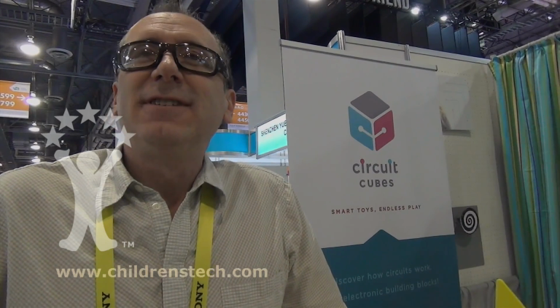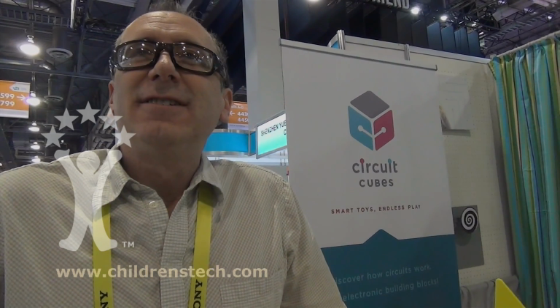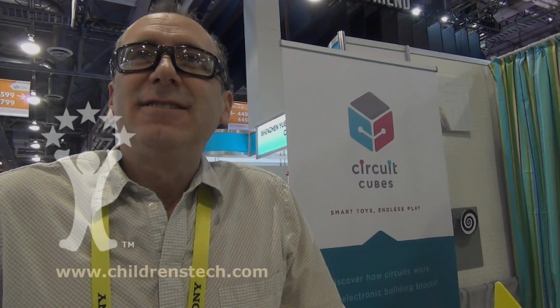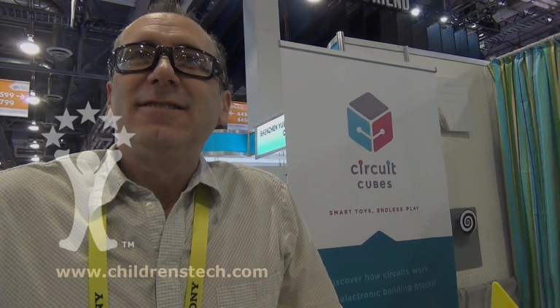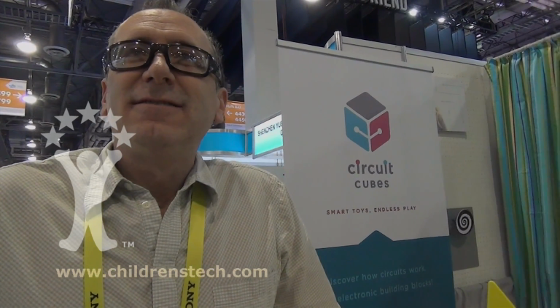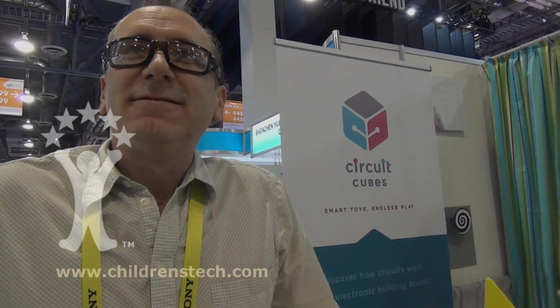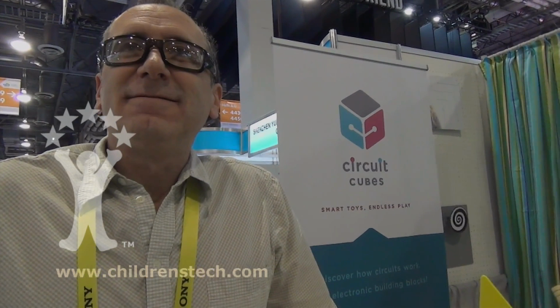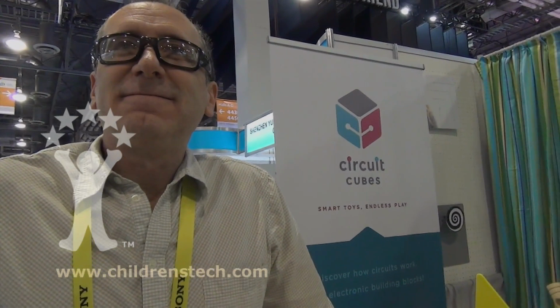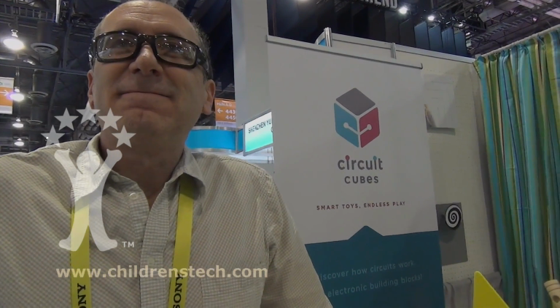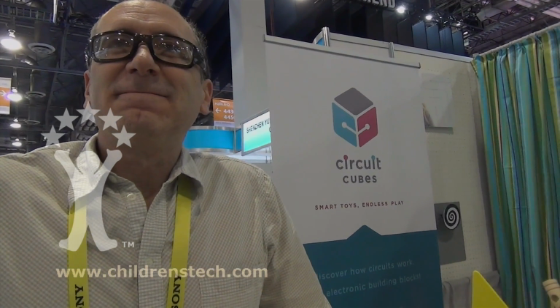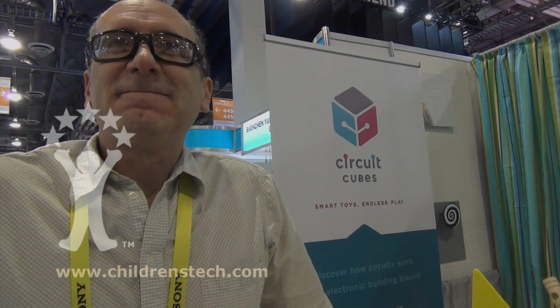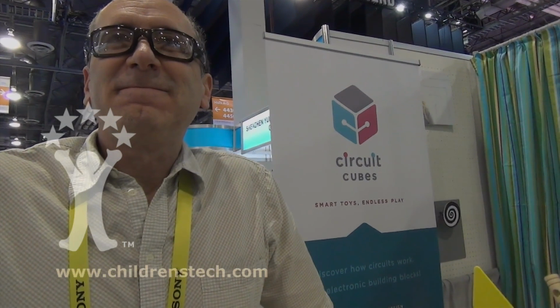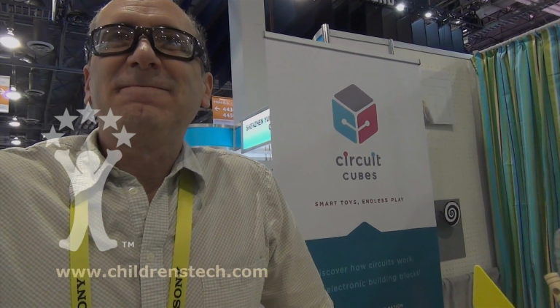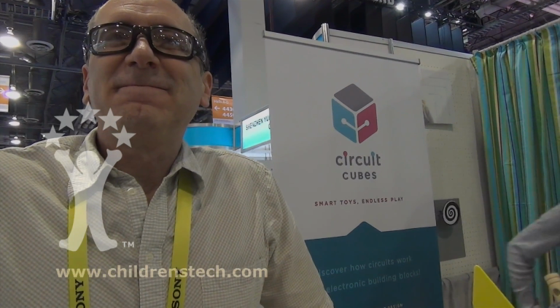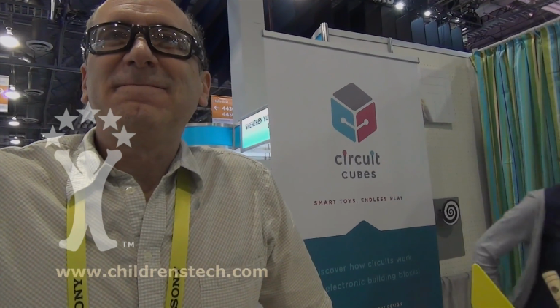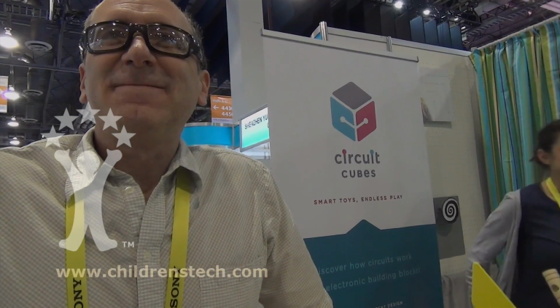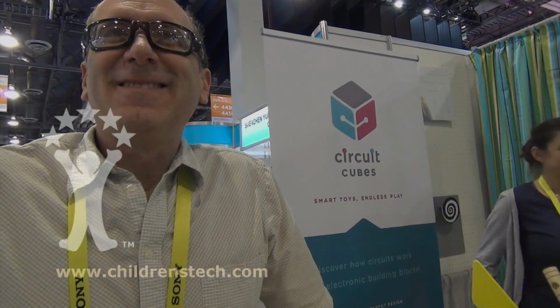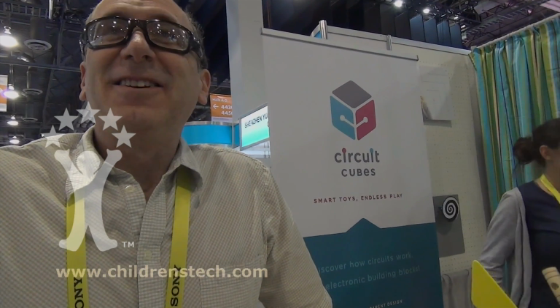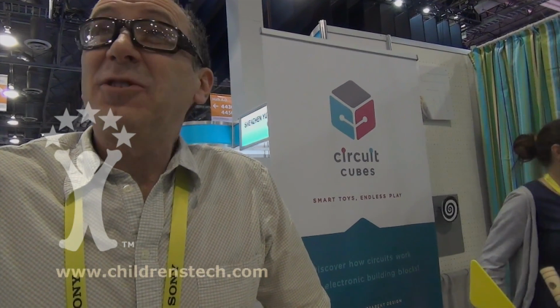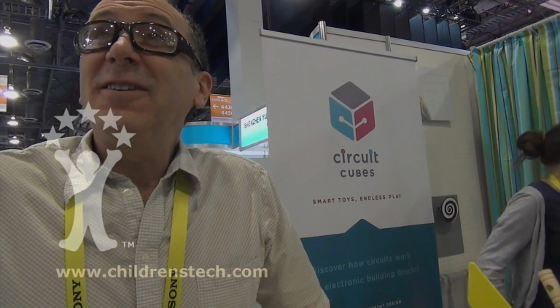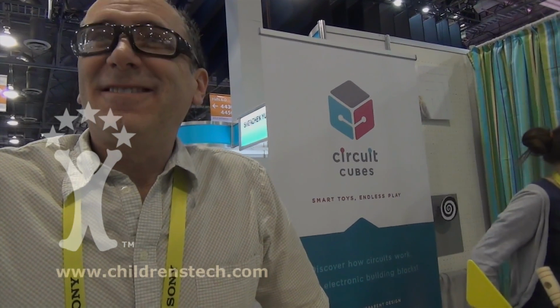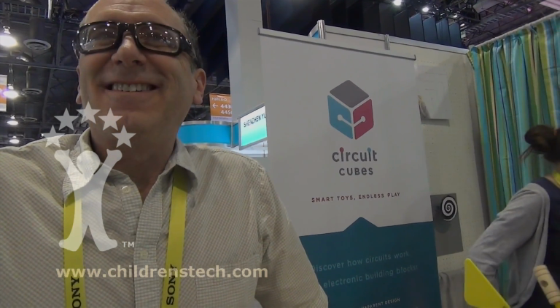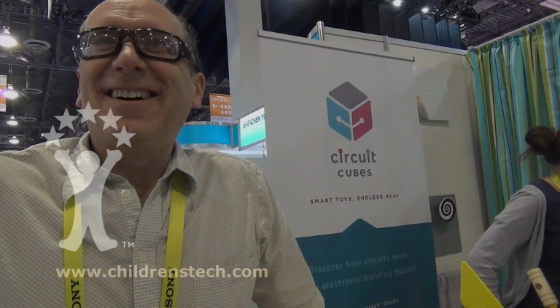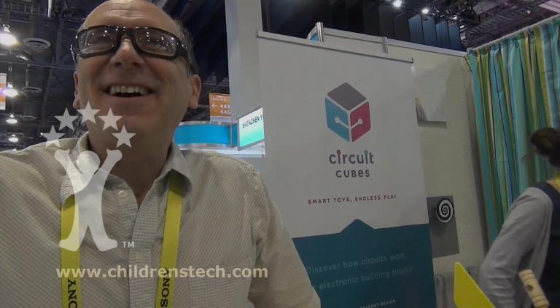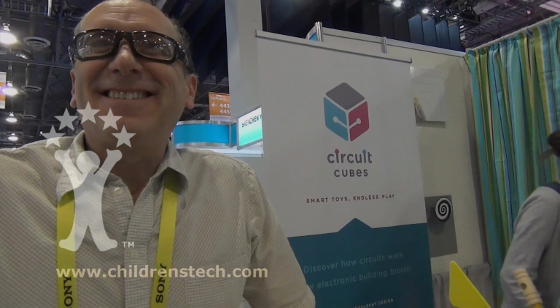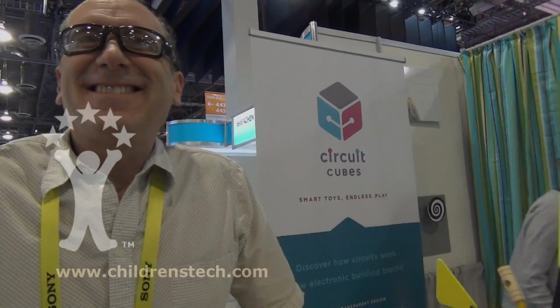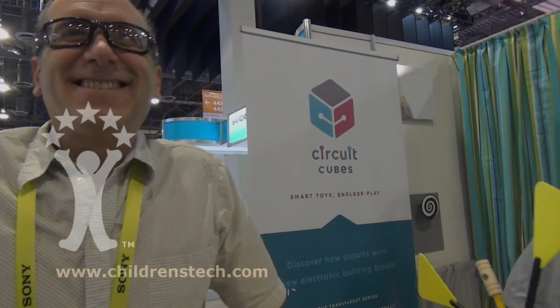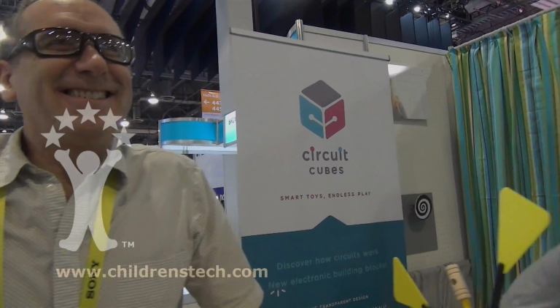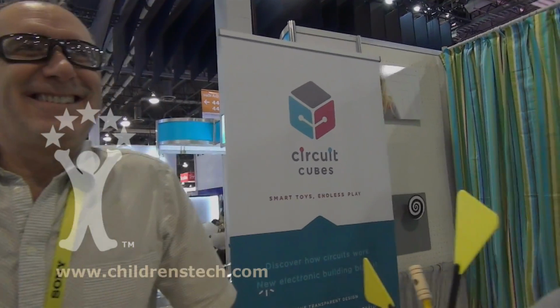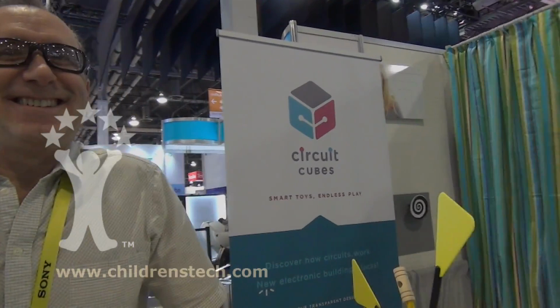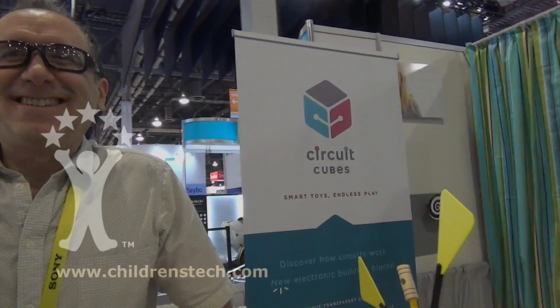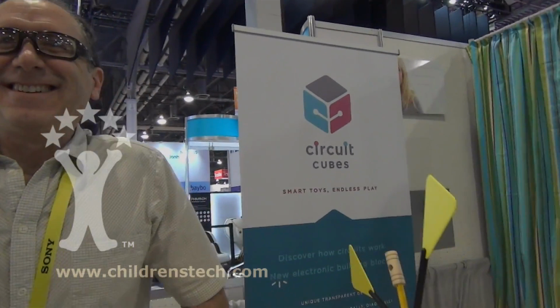You're definitely going to have to enter this in the Cappies for next year. Alright, highly recommended!